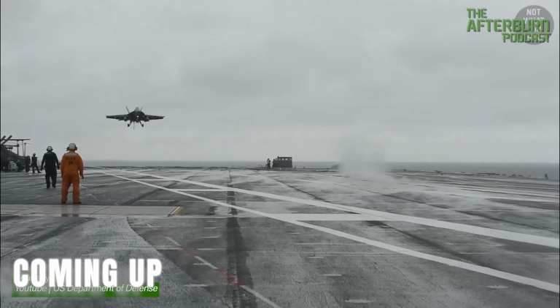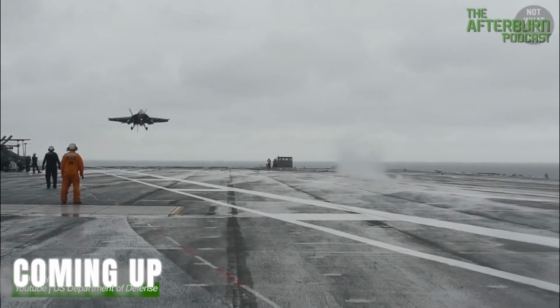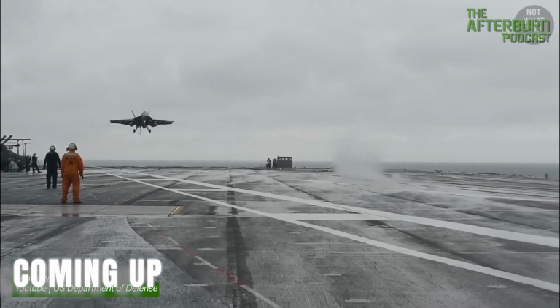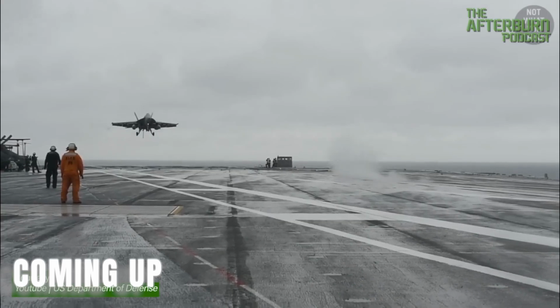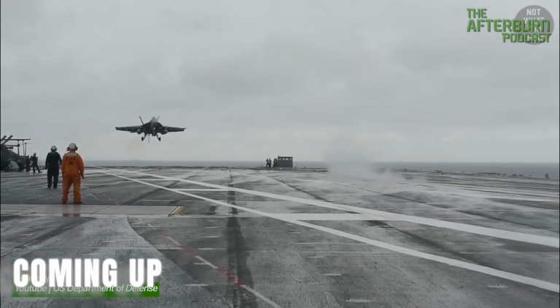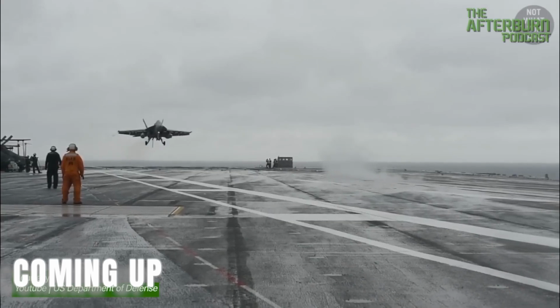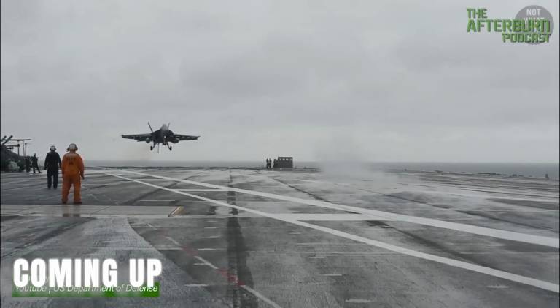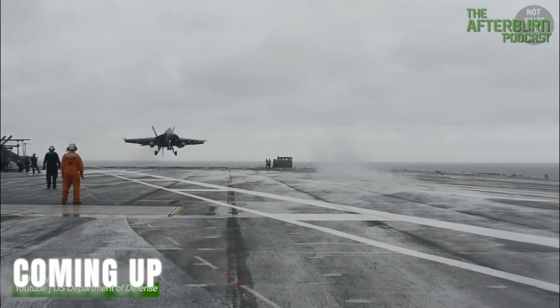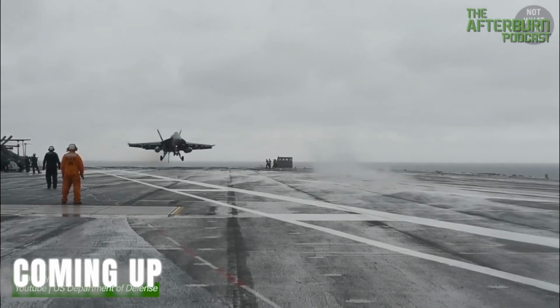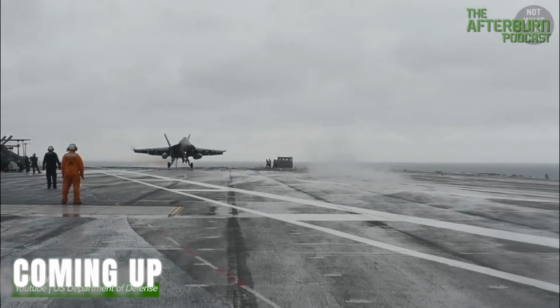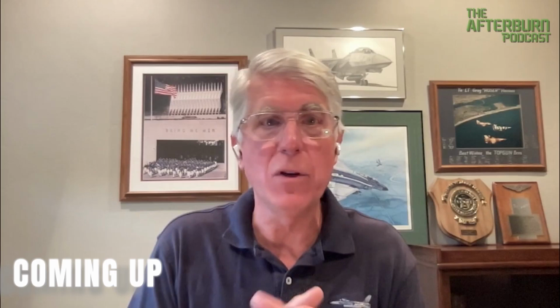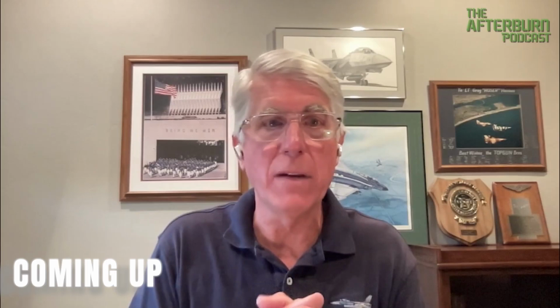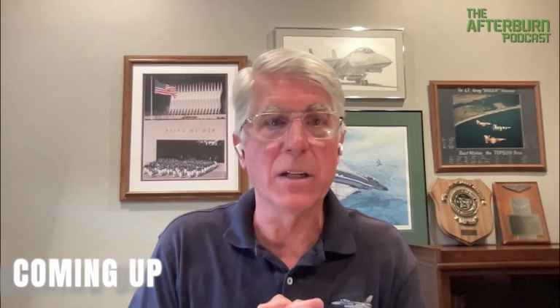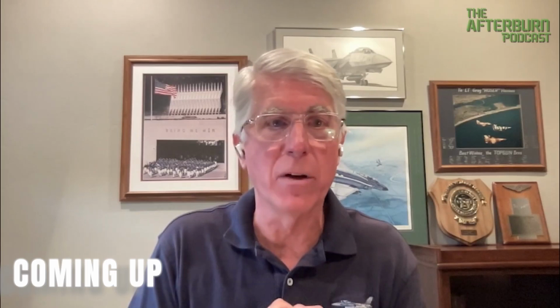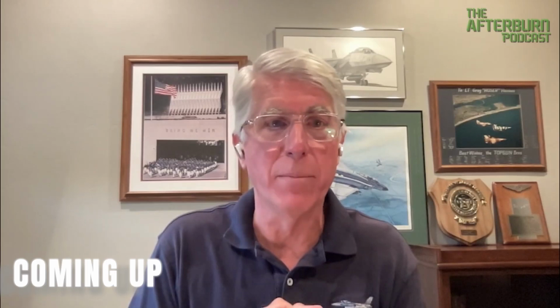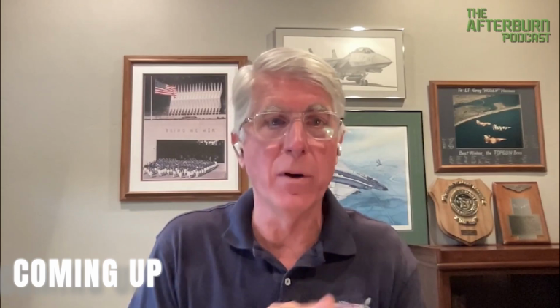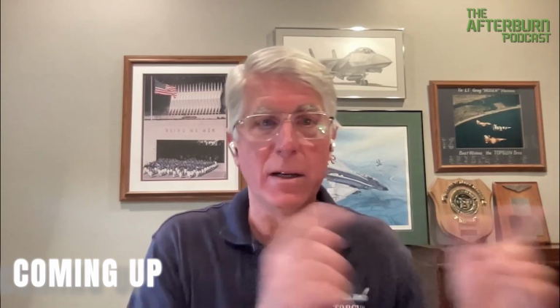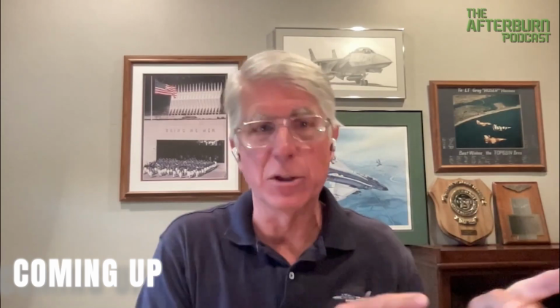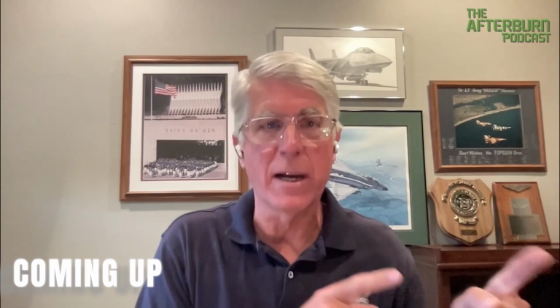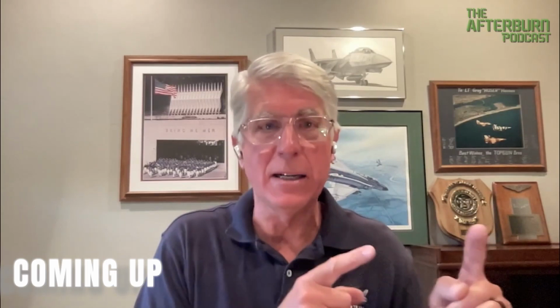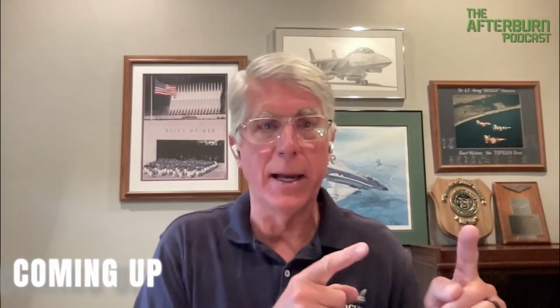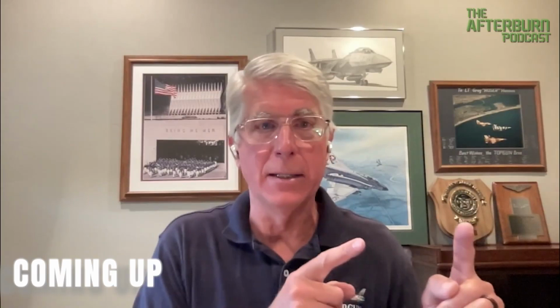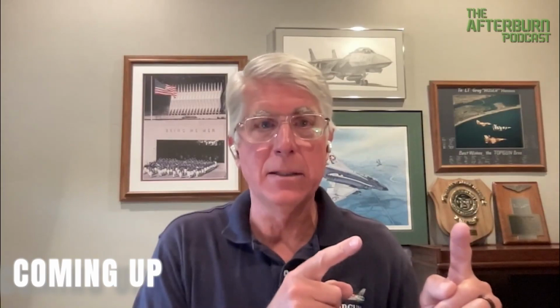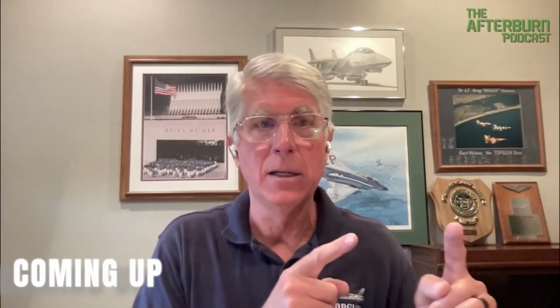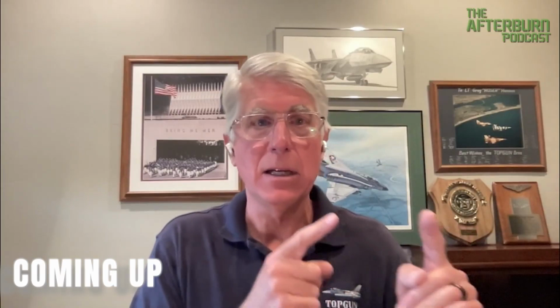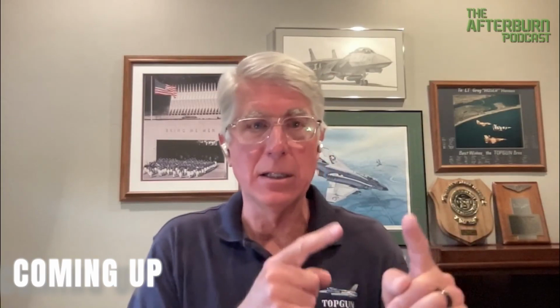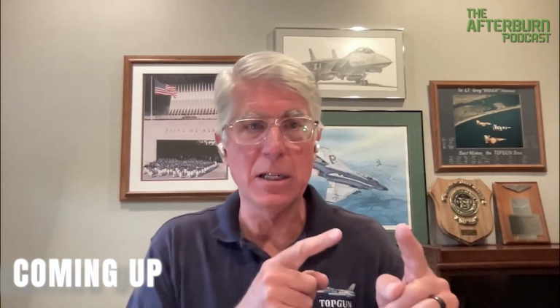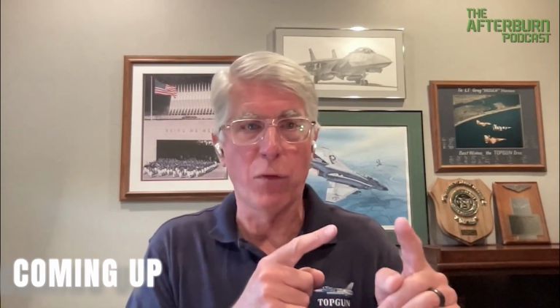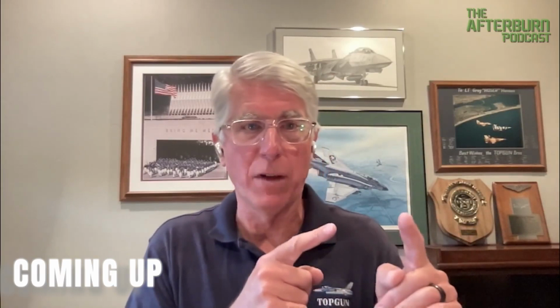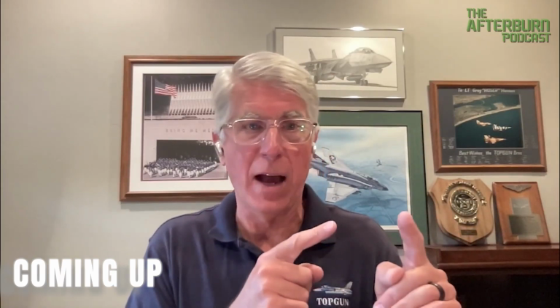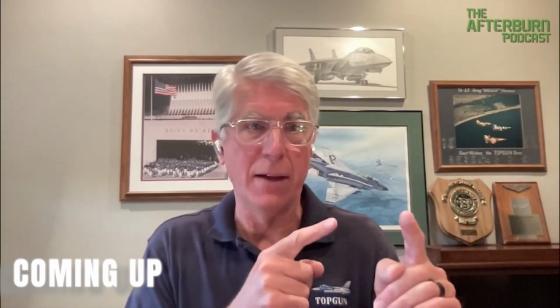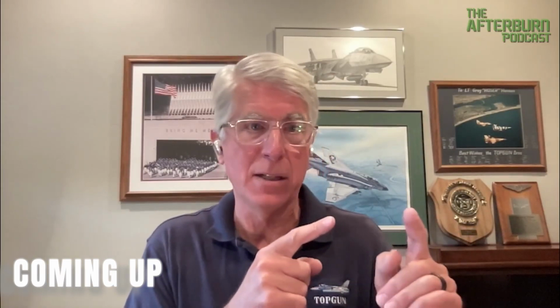And to the point now where I believe you don't even go to the boat in the training command in T-45s.